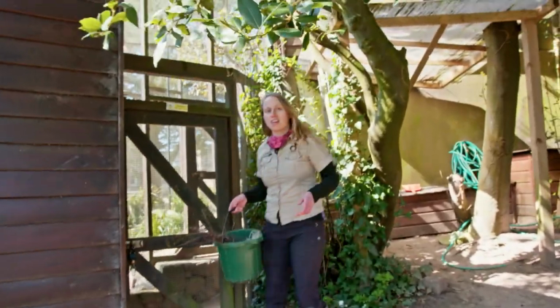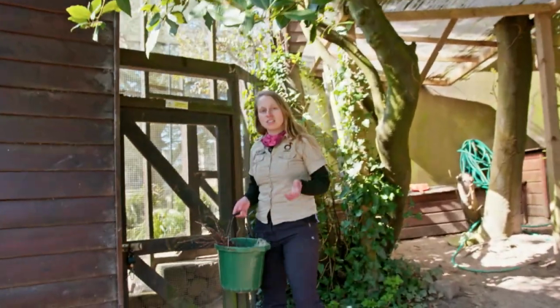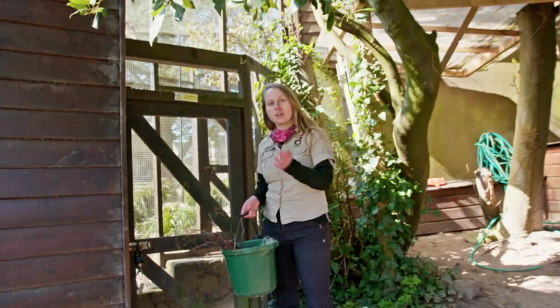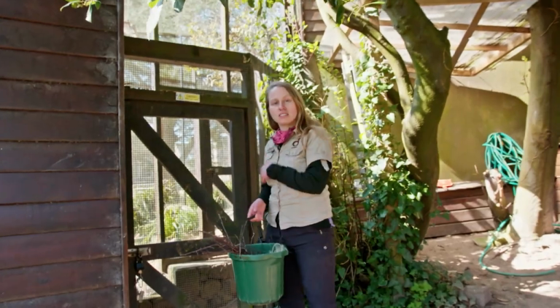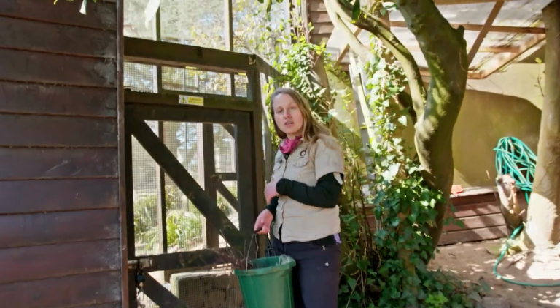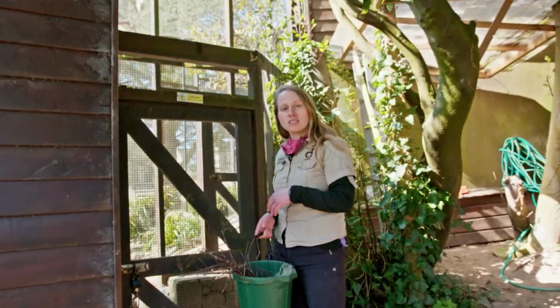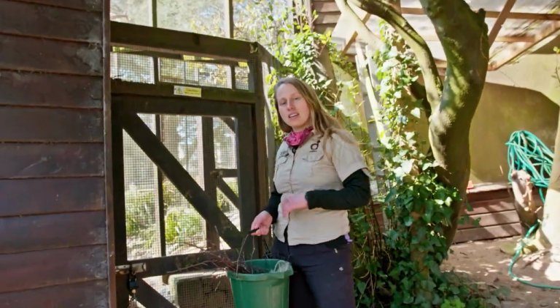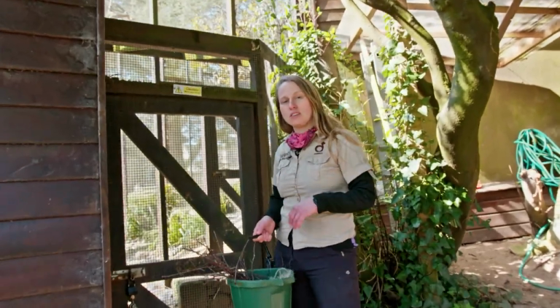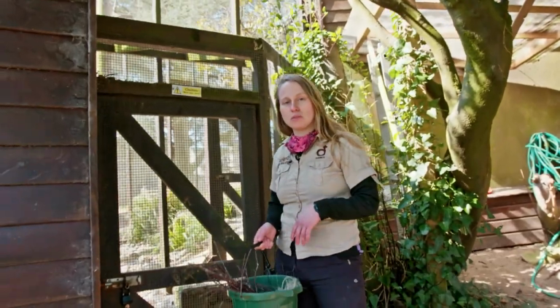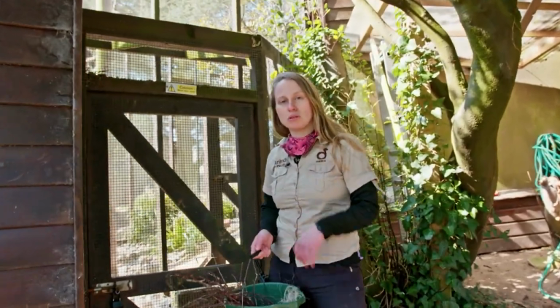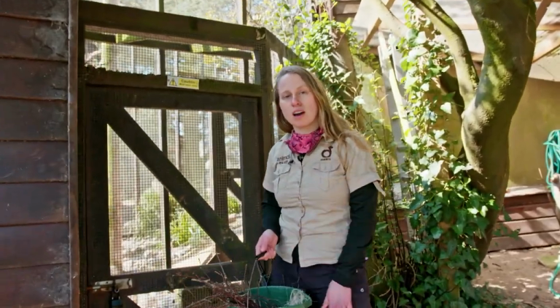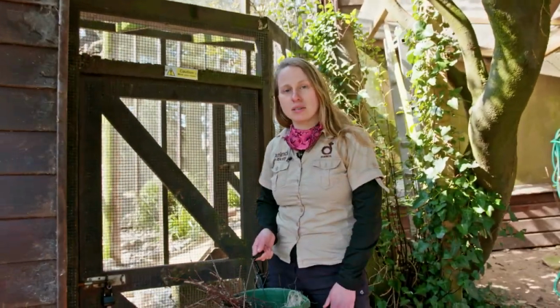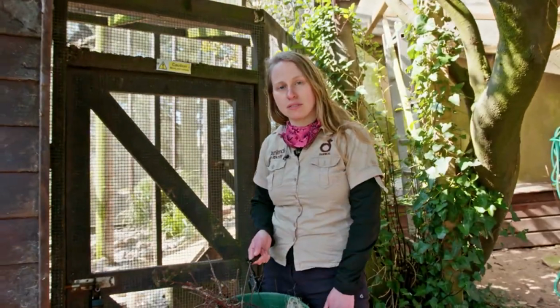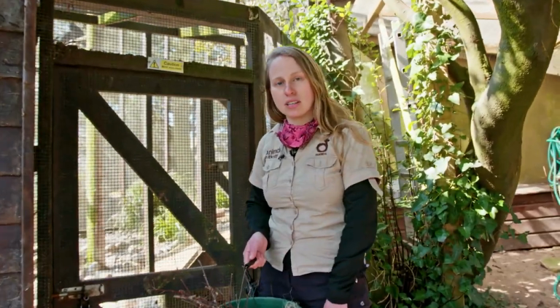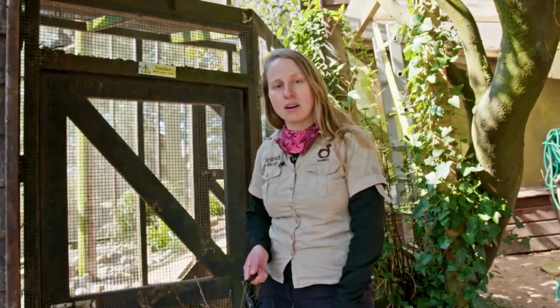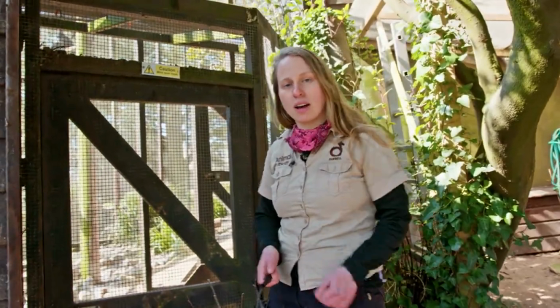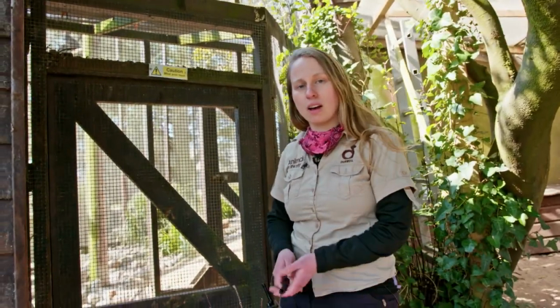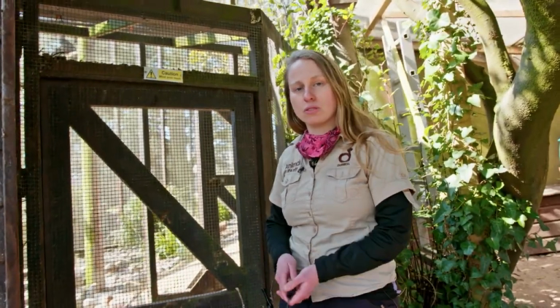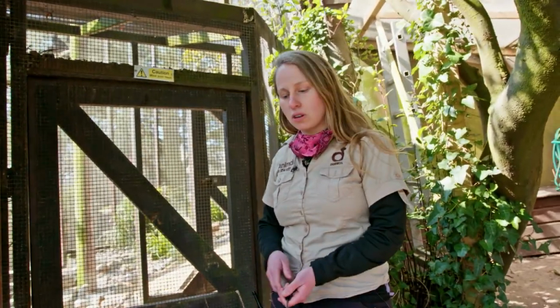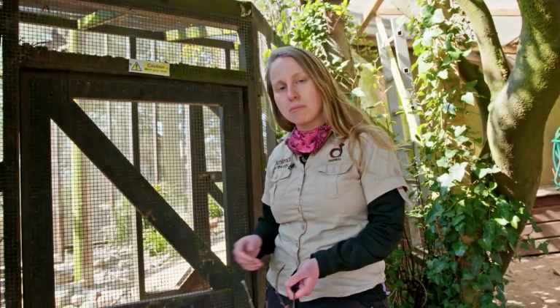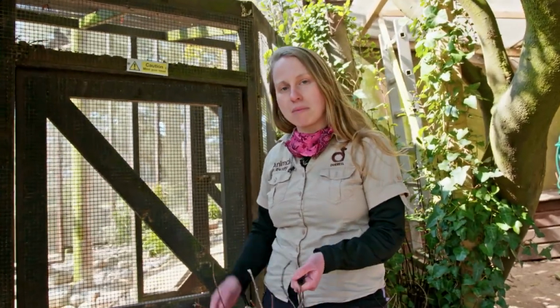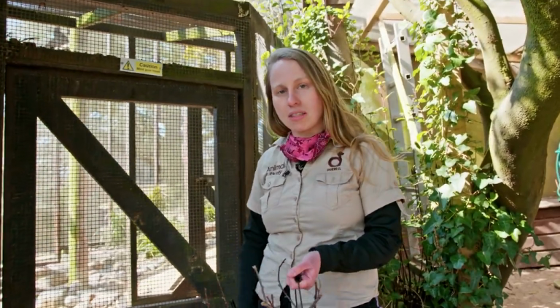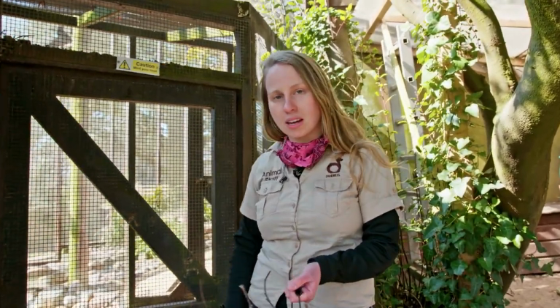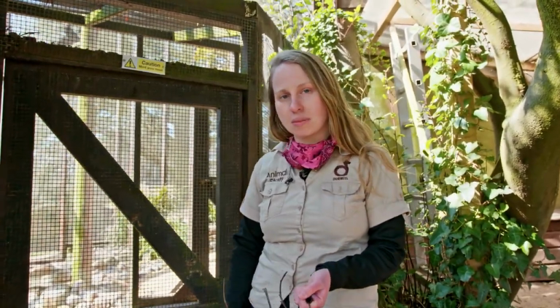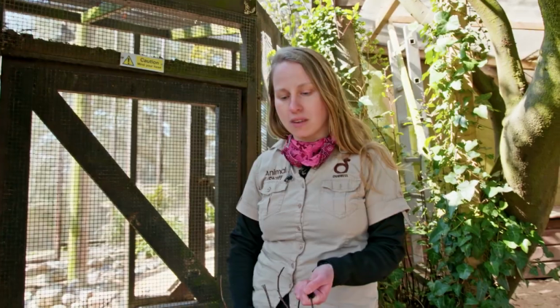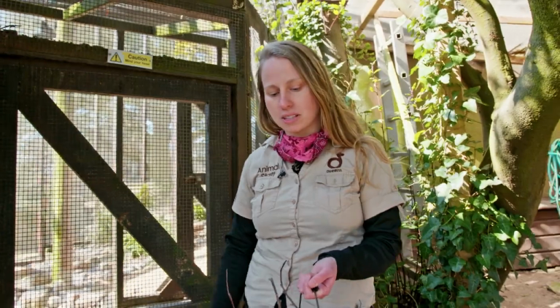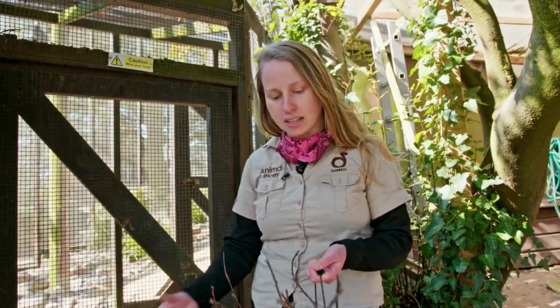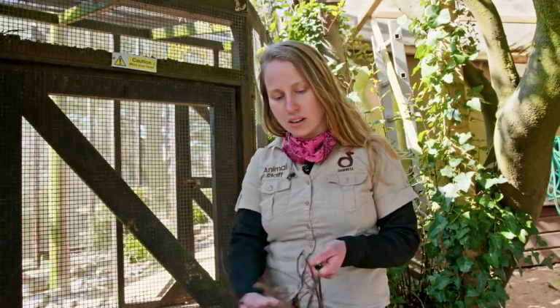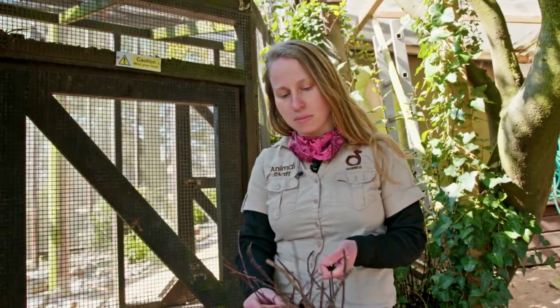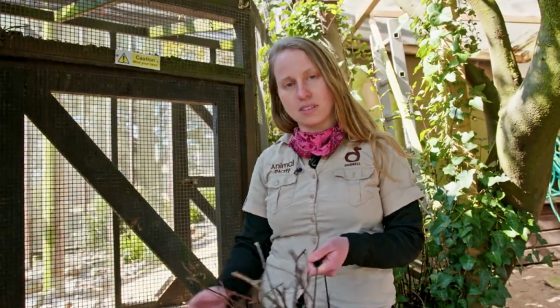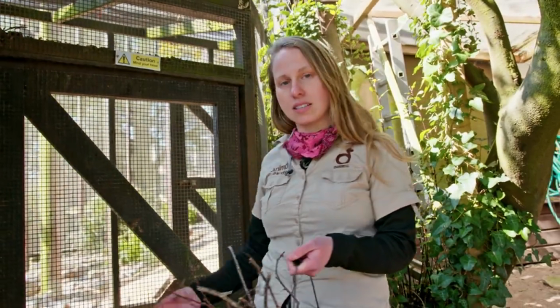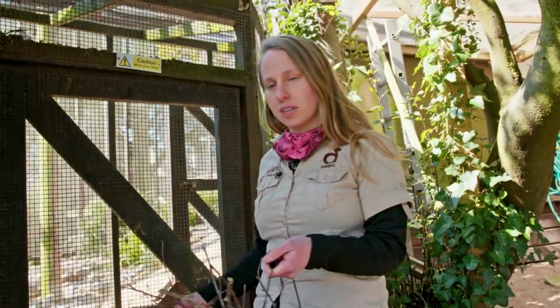I'll take you into the northern bald ibis aviary now, where I will talk a little bit about their nesting behaviors and give out some of the nesting material.